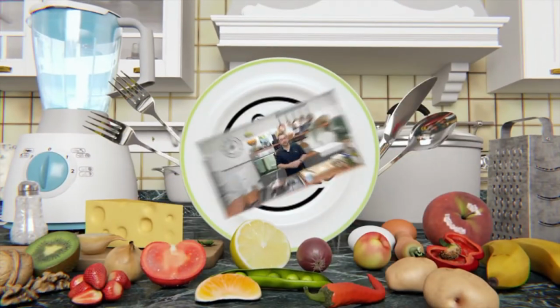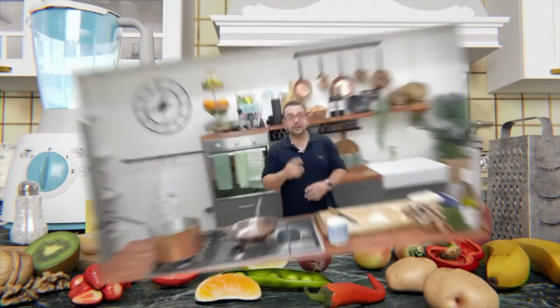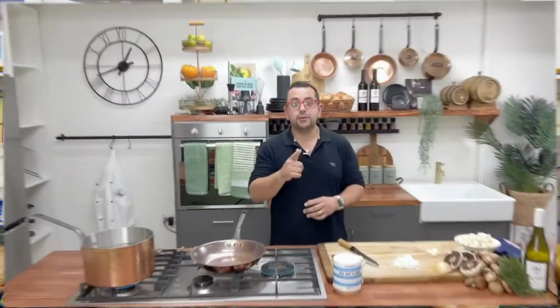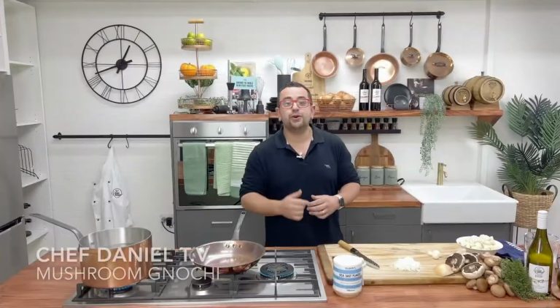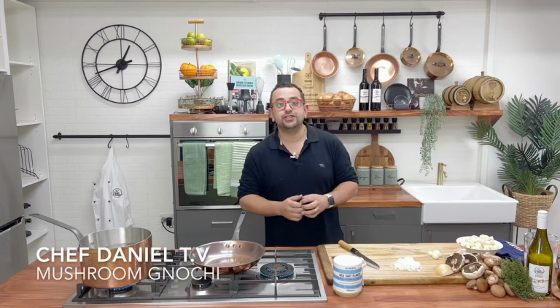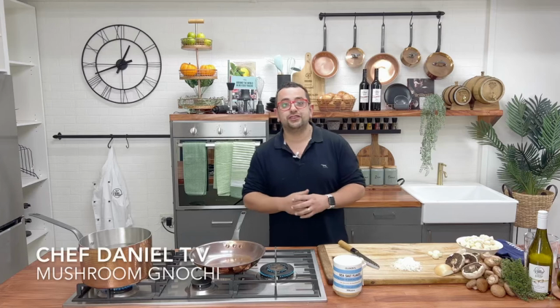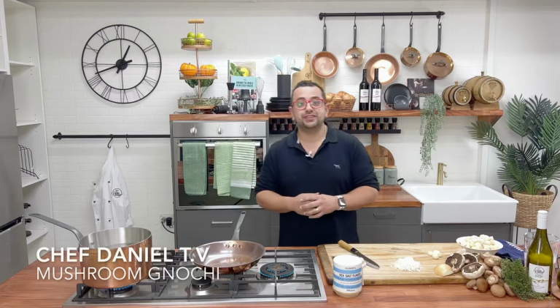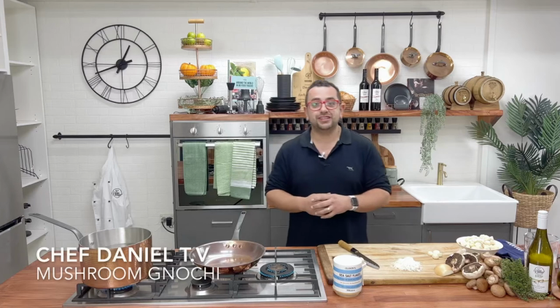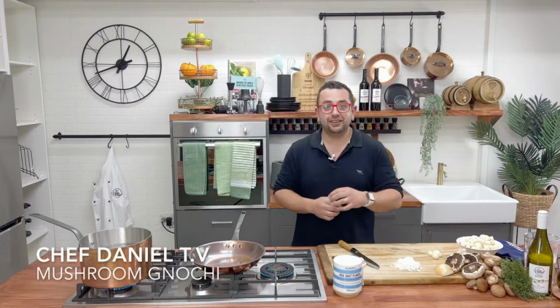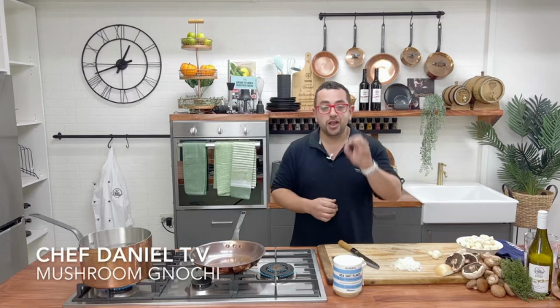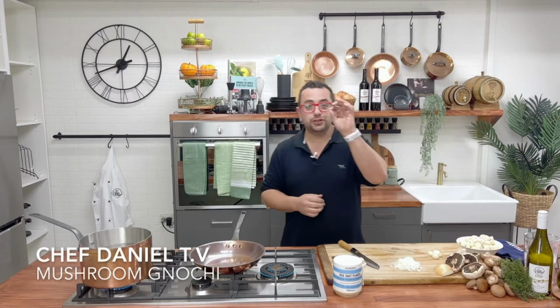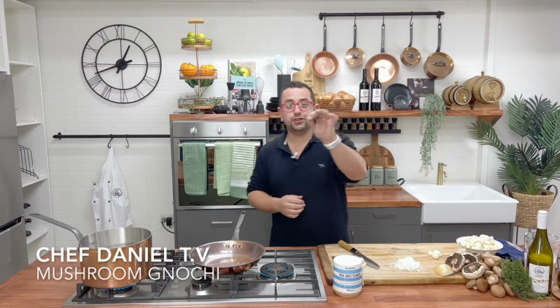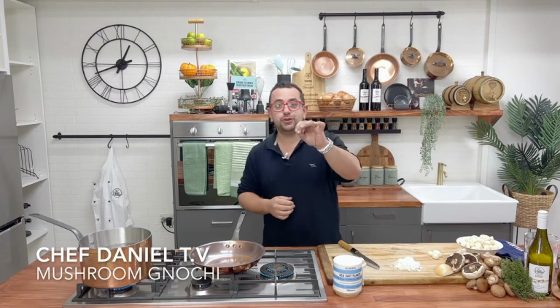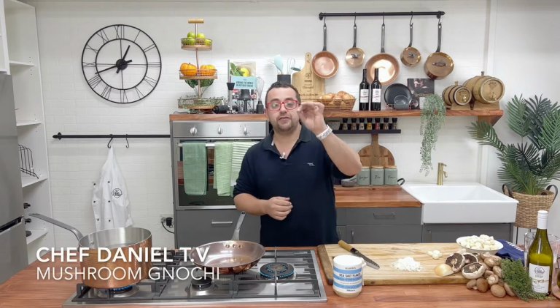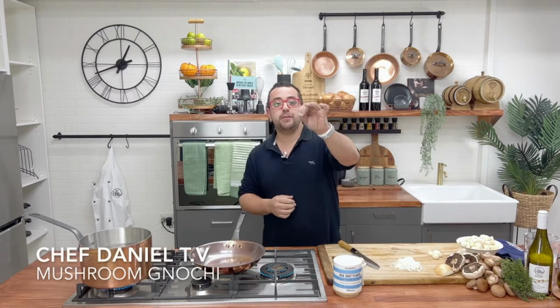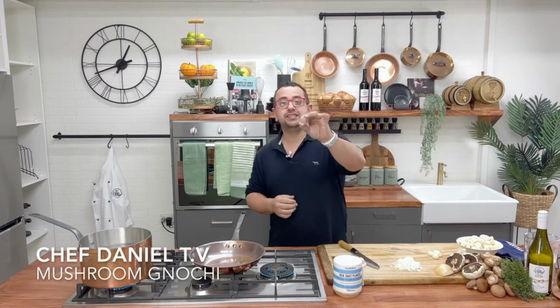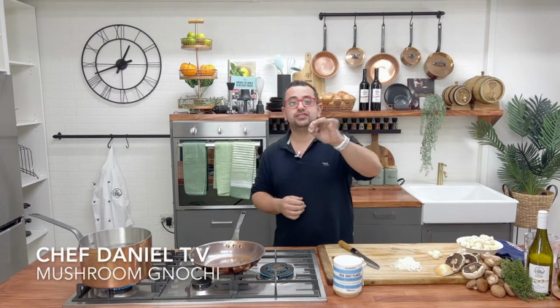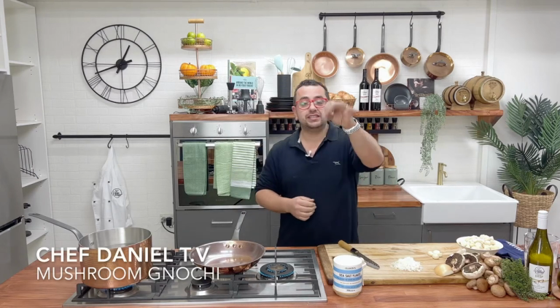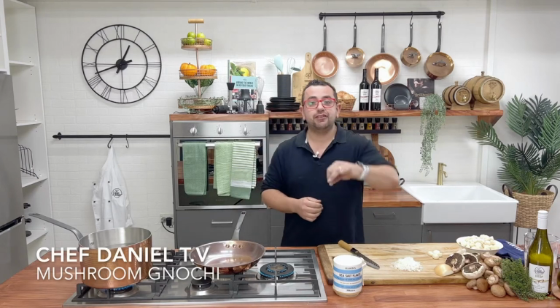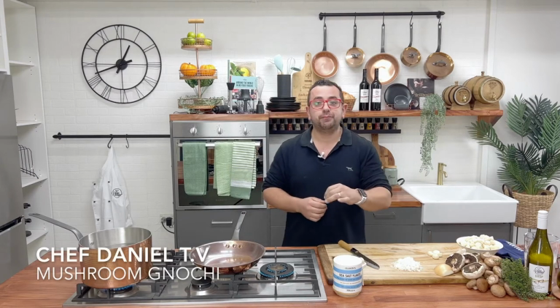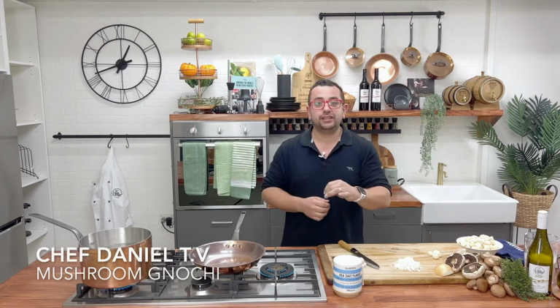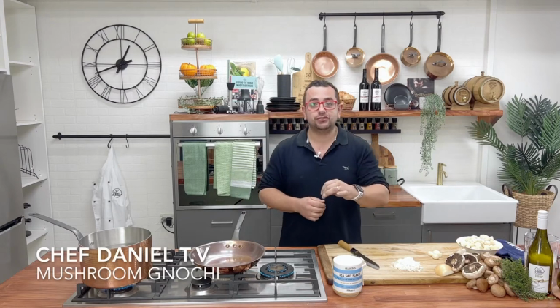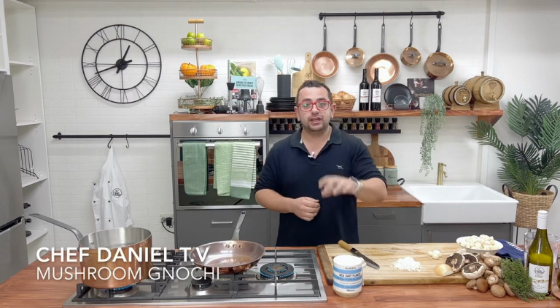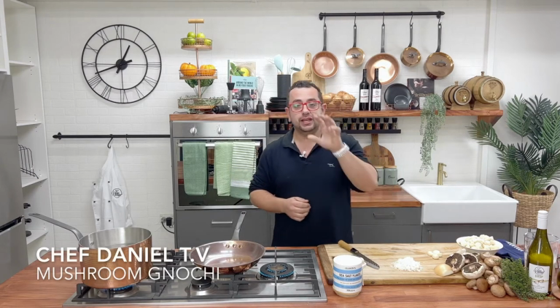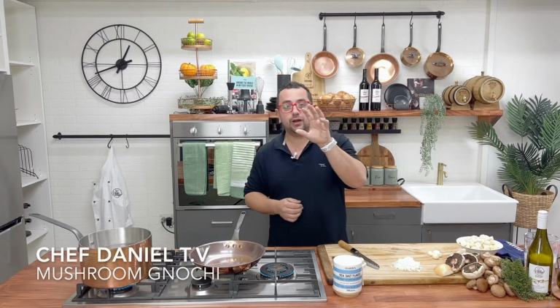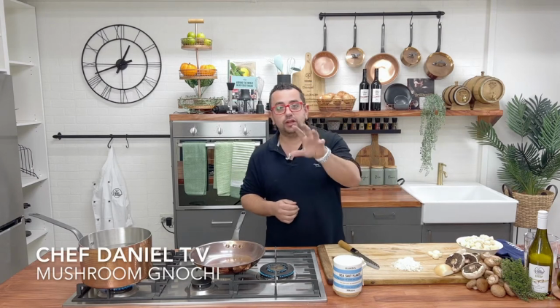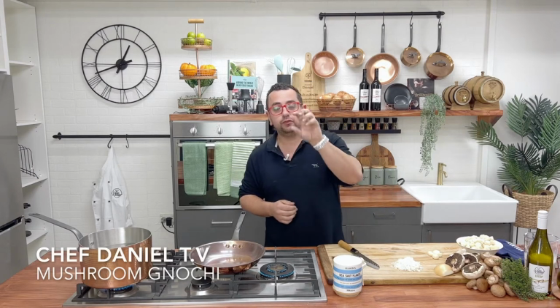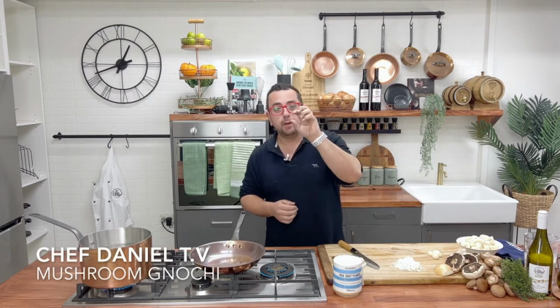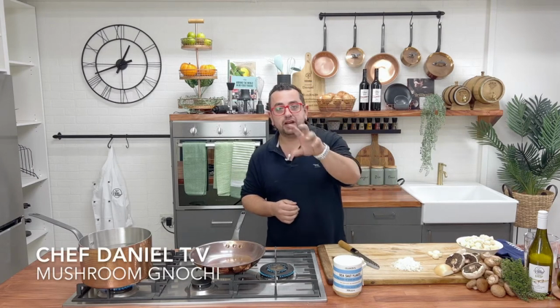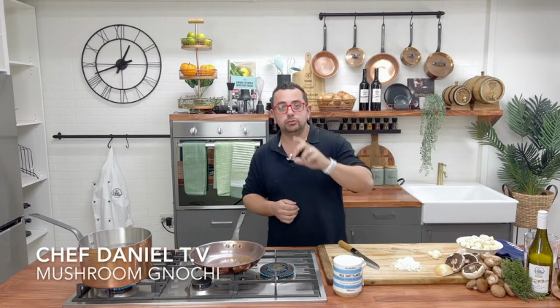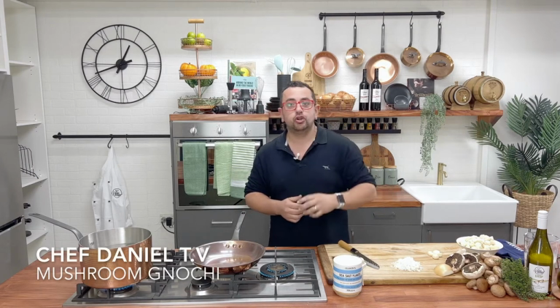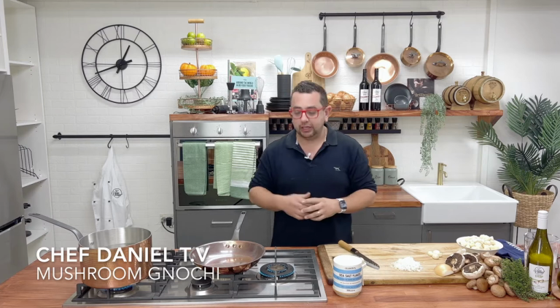Hey everyone, welcome to Chef Daniel TV. I'm going to show you one of our amazing dishes here at Baker Street — our wonderful mushroom gnocchi.